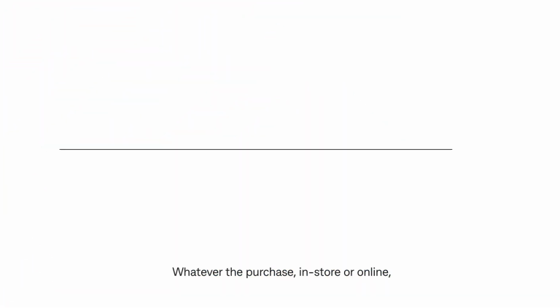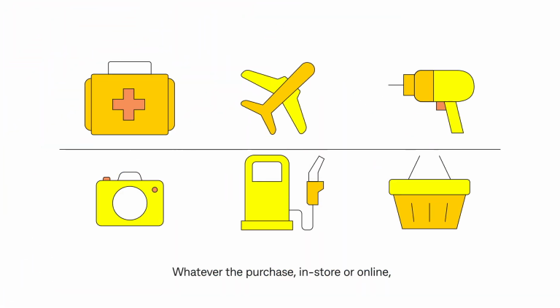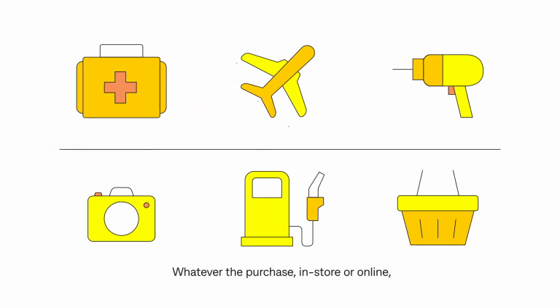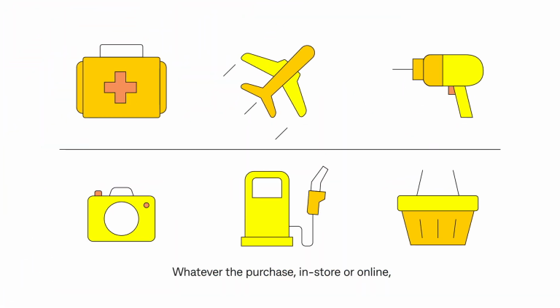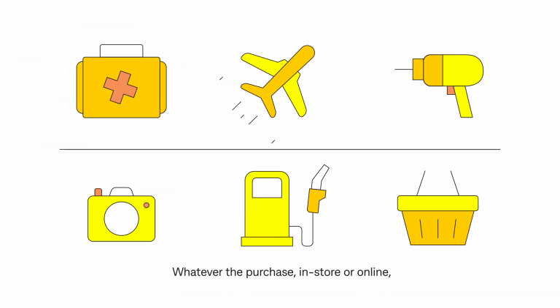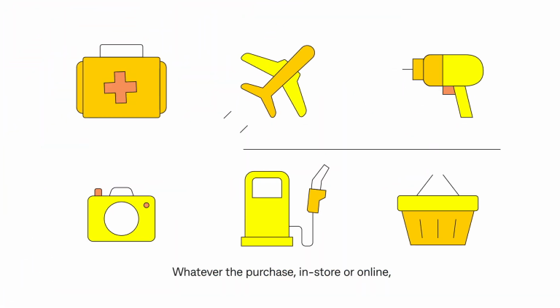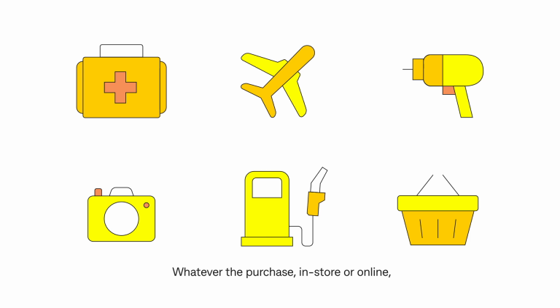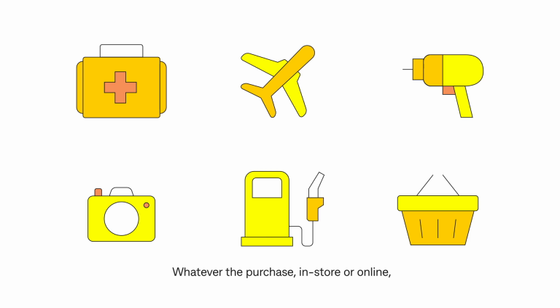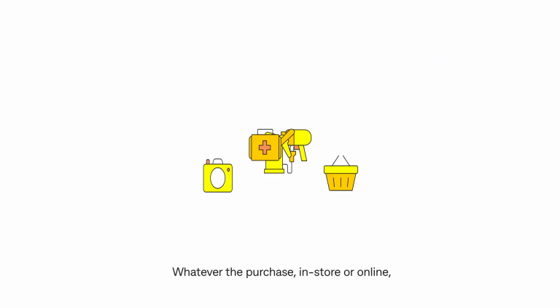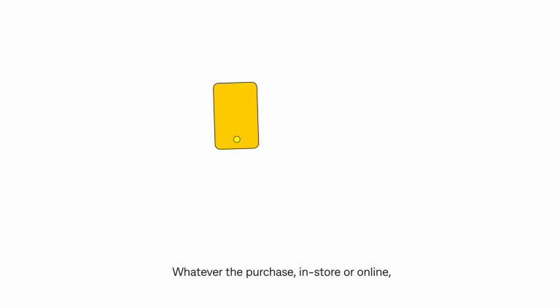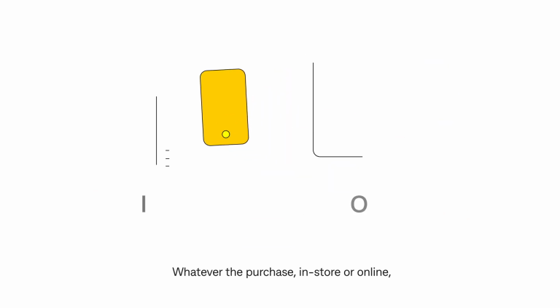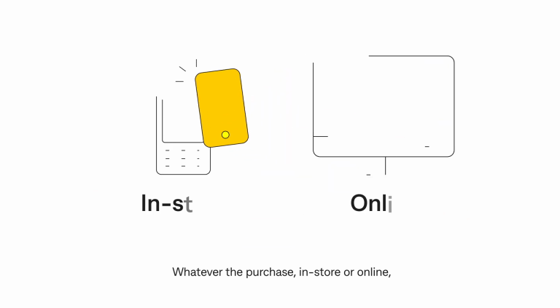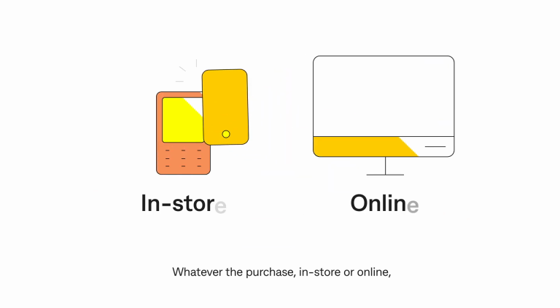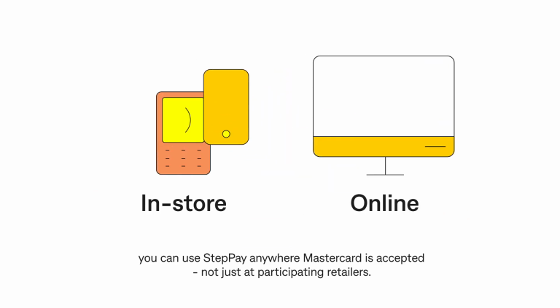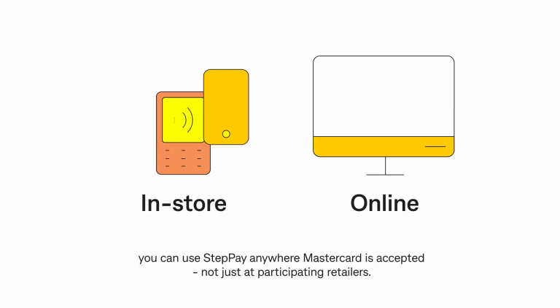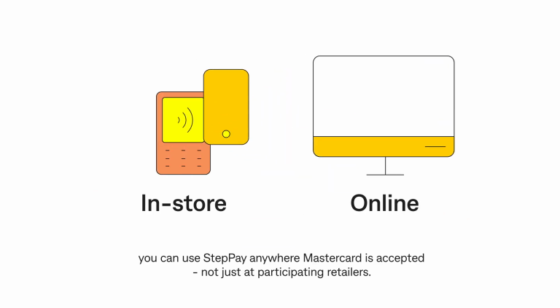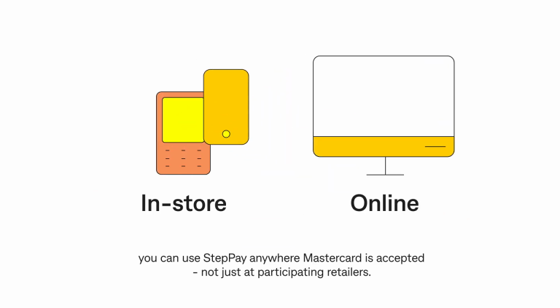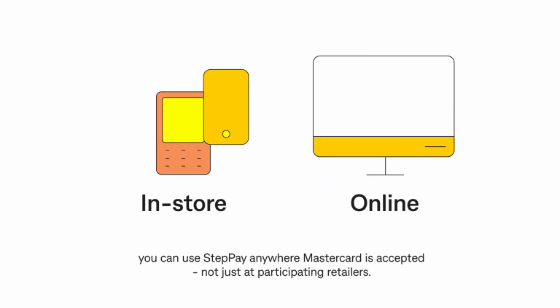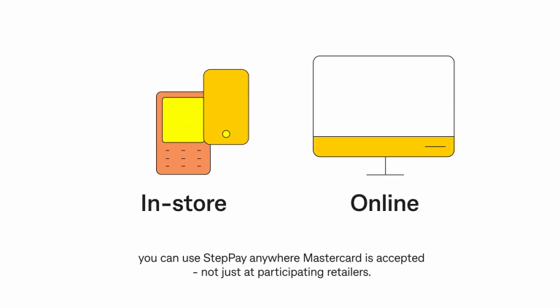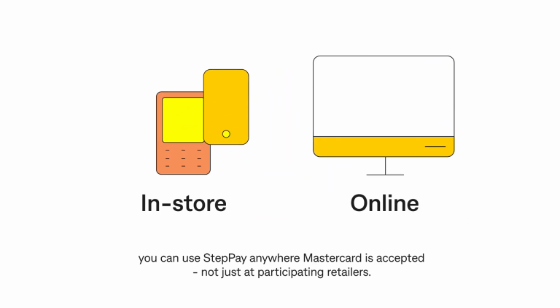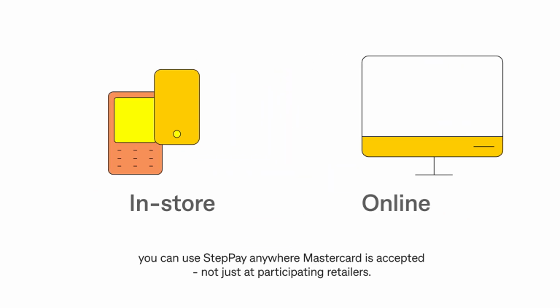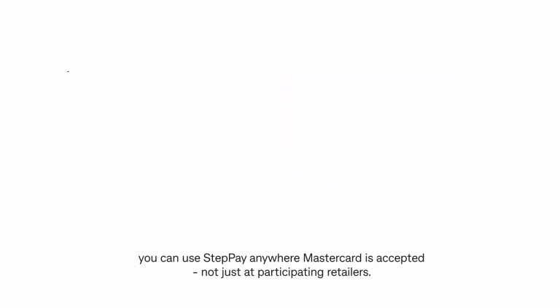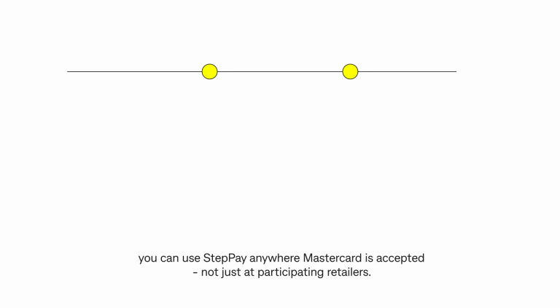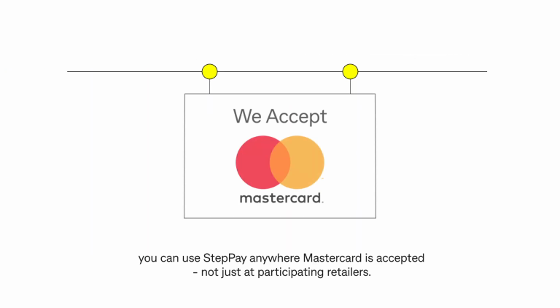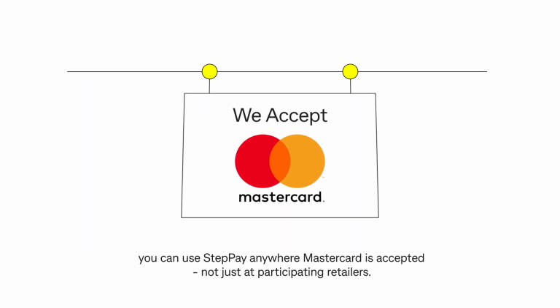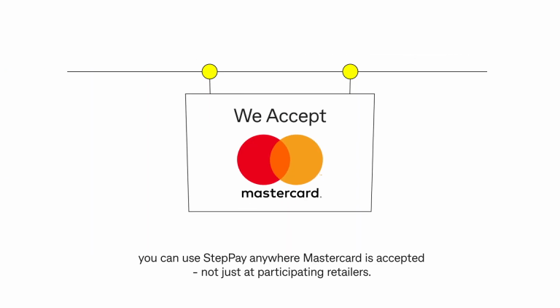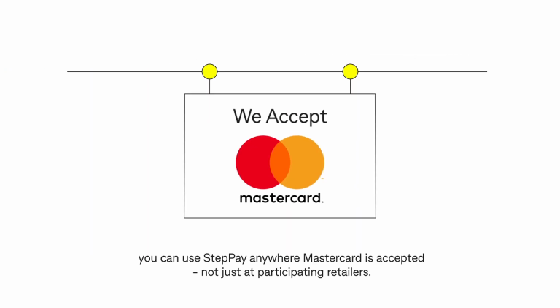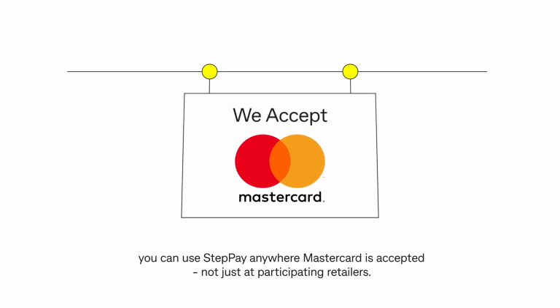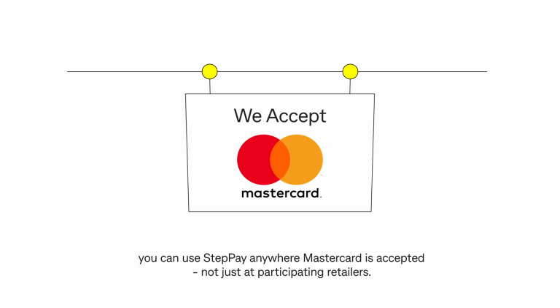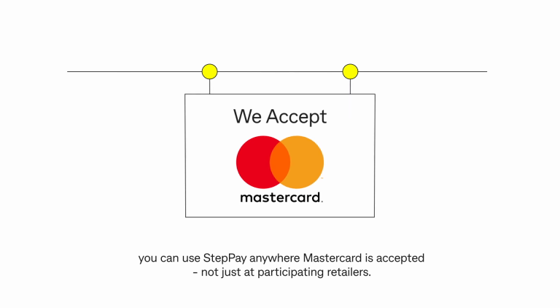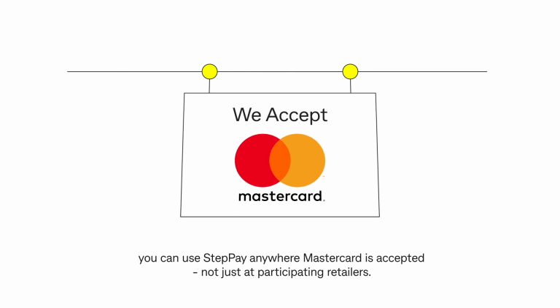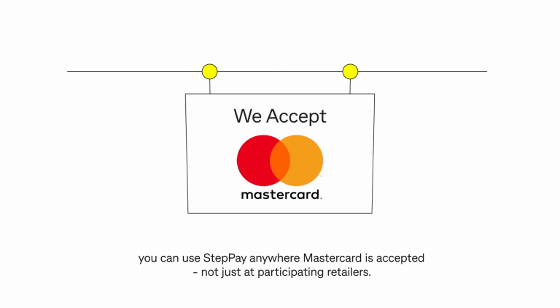Whatever the purchase, in-store or online, you can use Steppay anywhere MasterCard is accepted, not just at participating retailers.